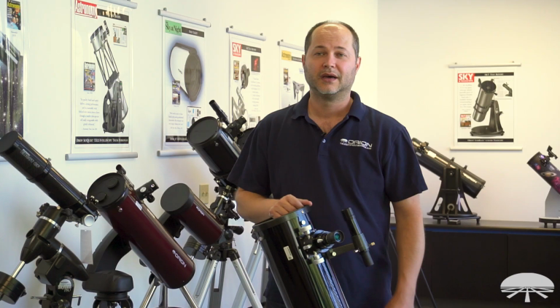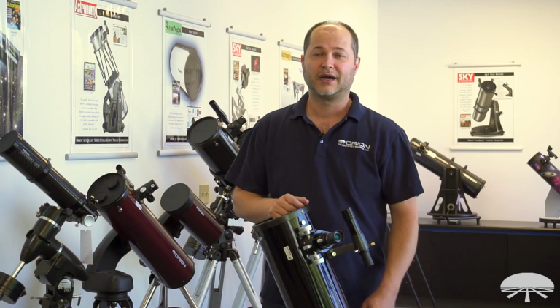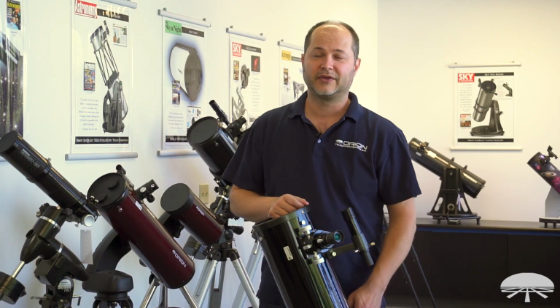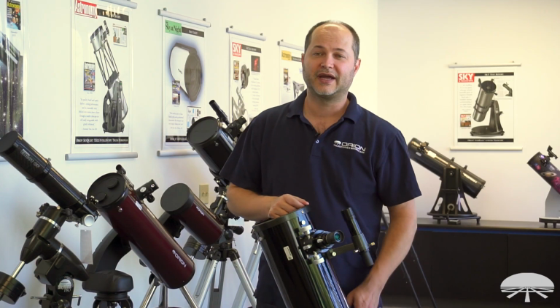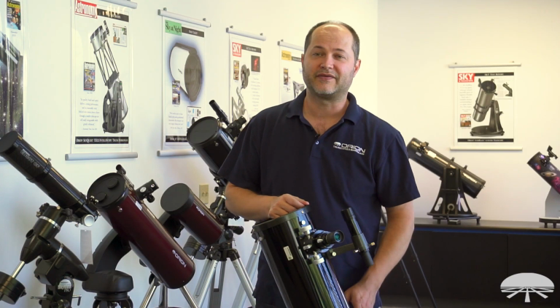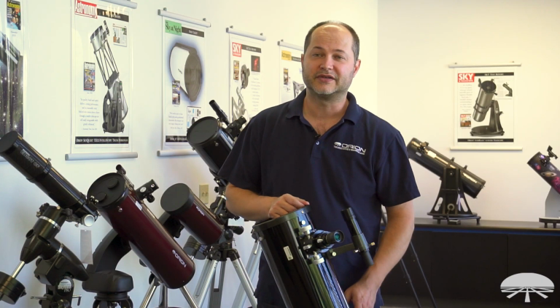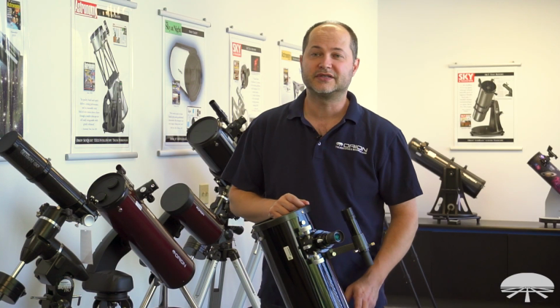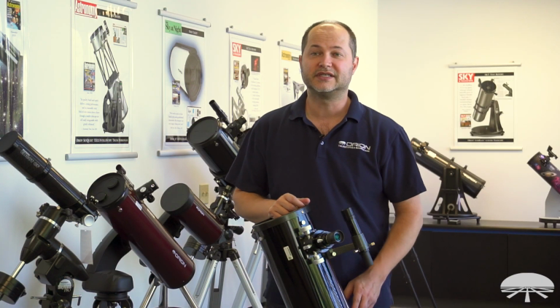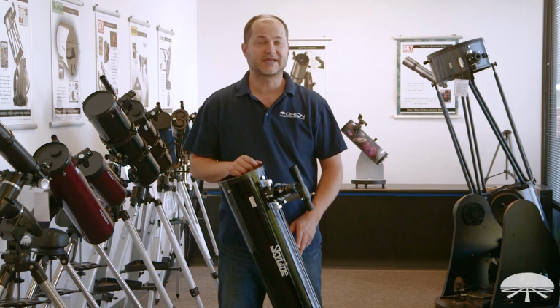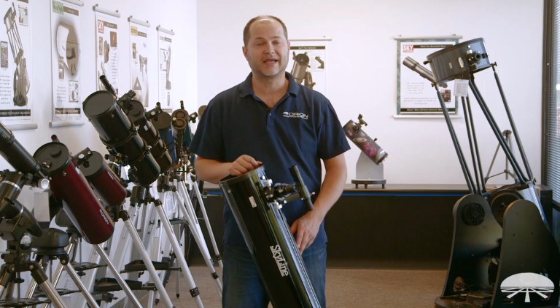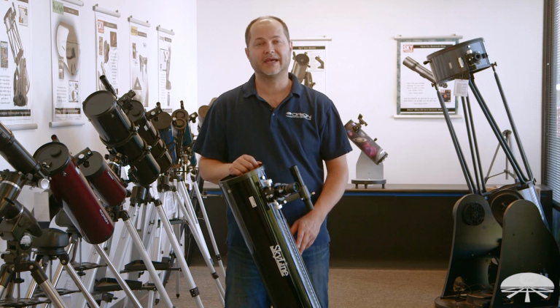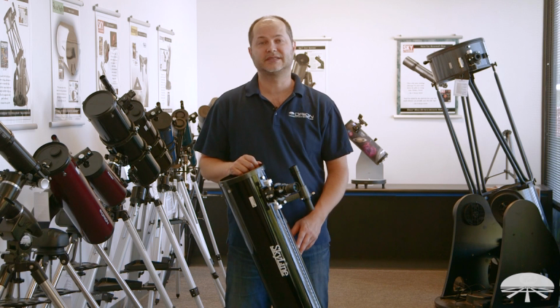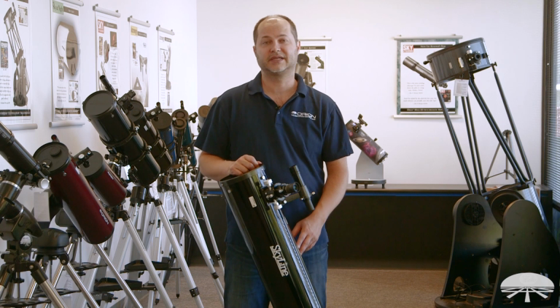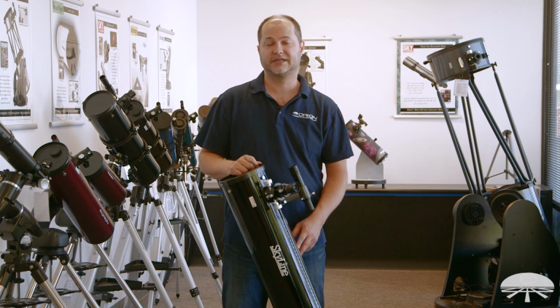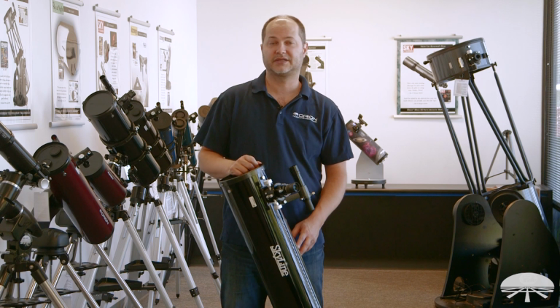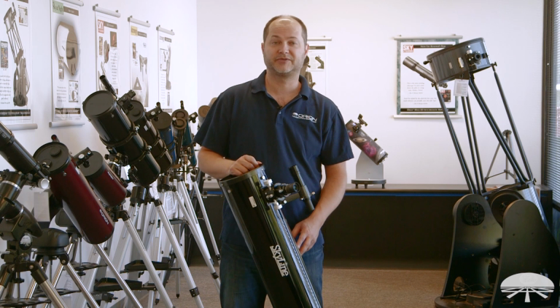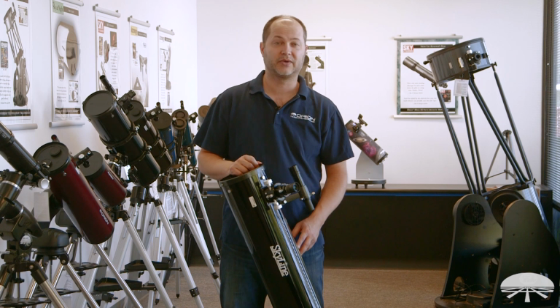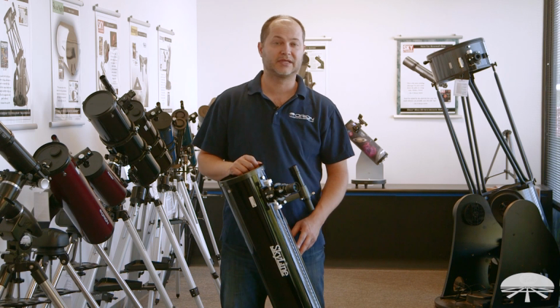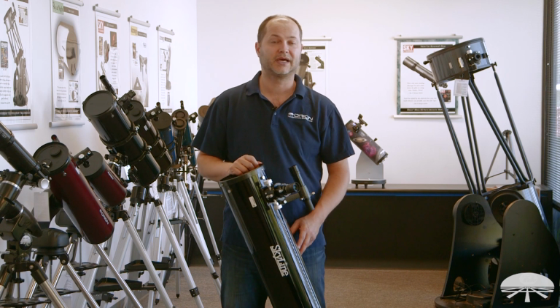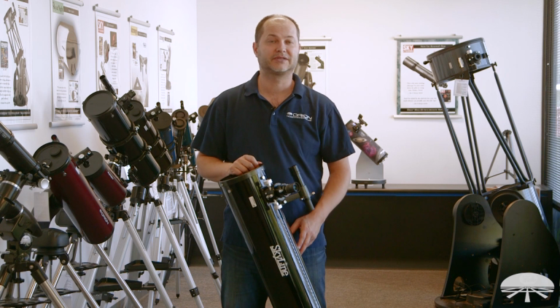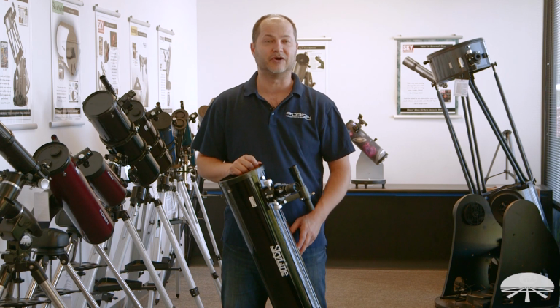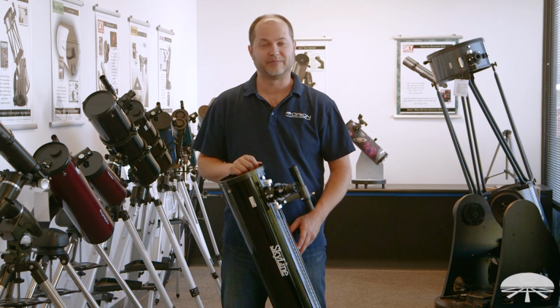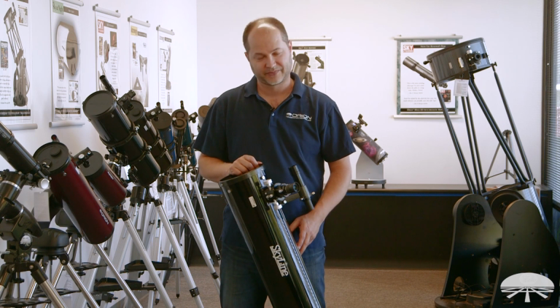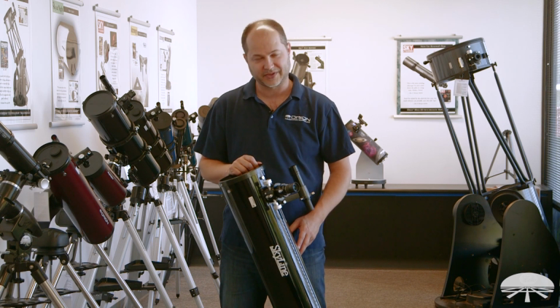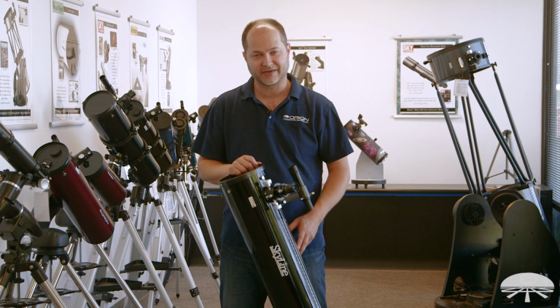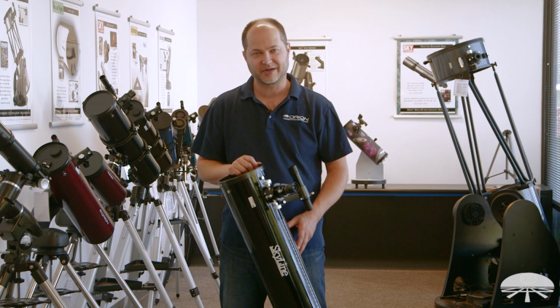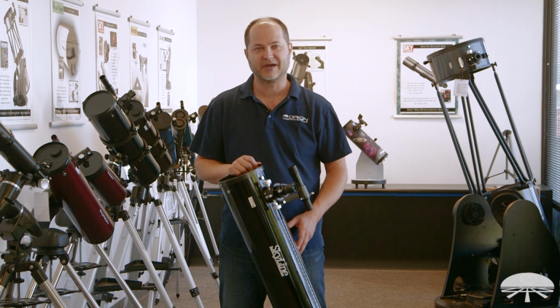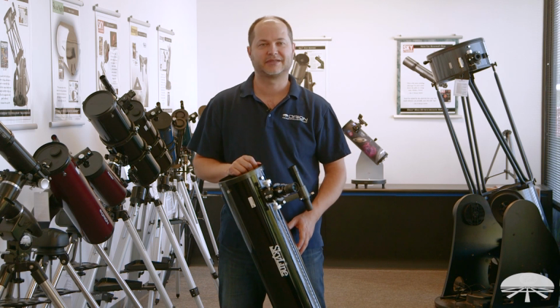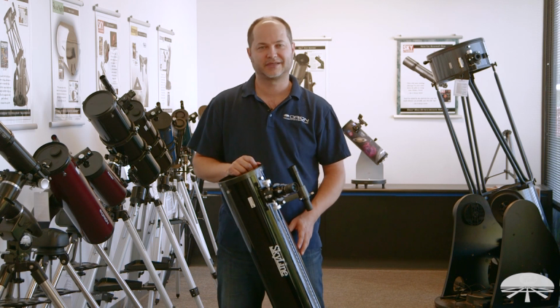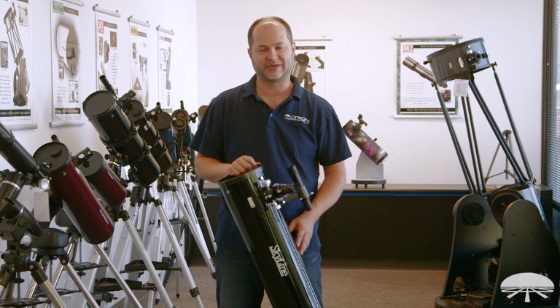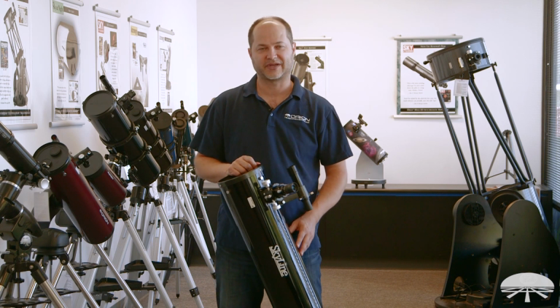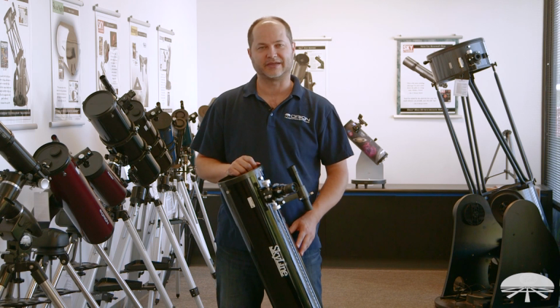Well, there you have it. This is the Skyline 6-inch Dobsonian Telescope. Thank you very much. Clear skies.